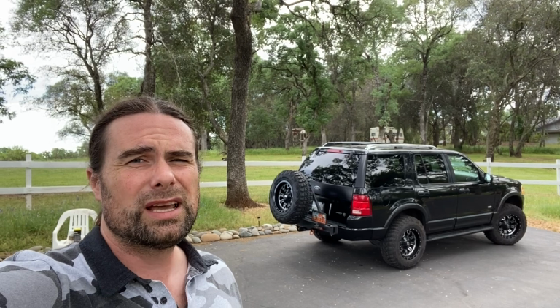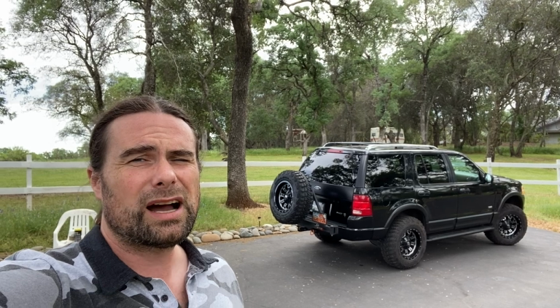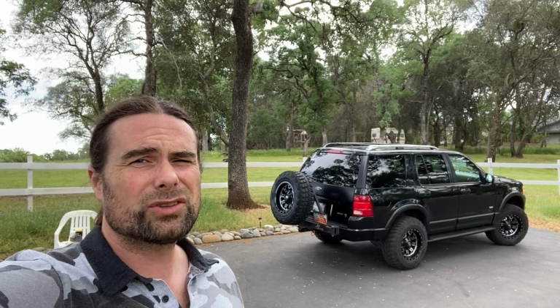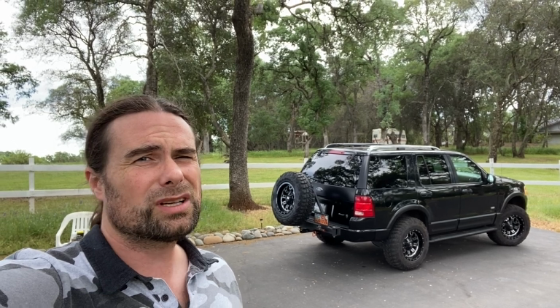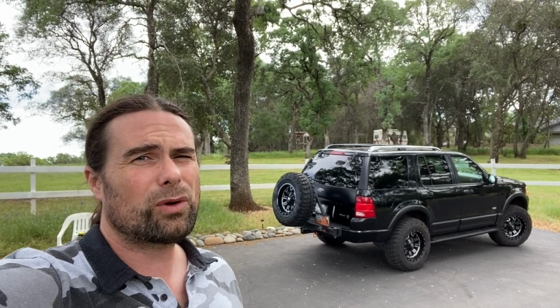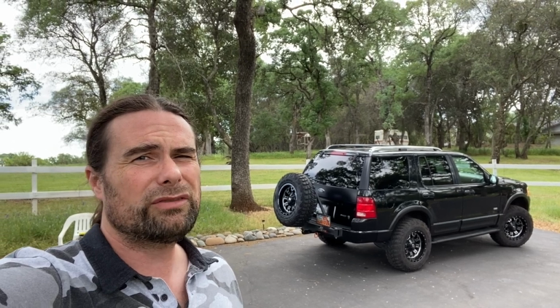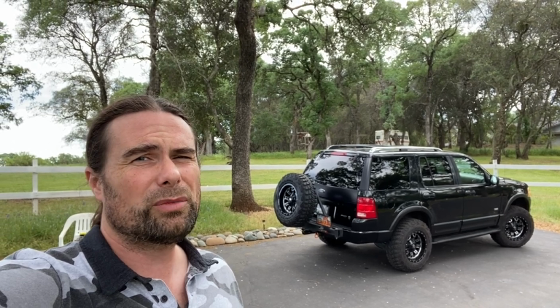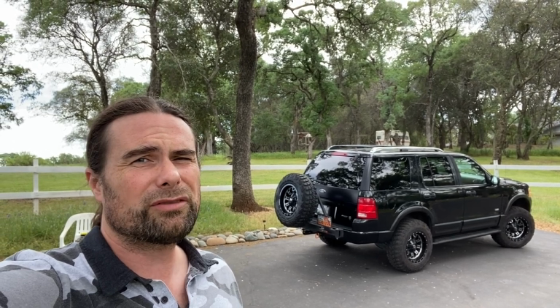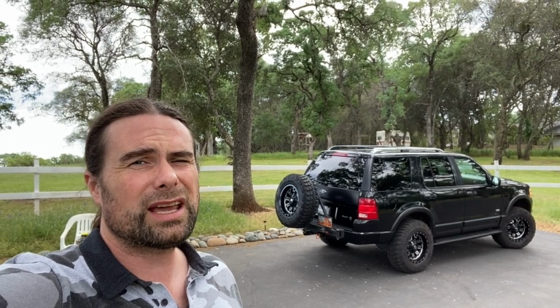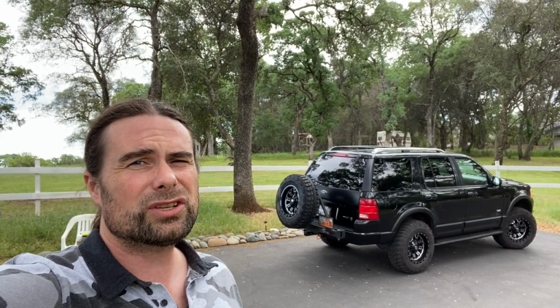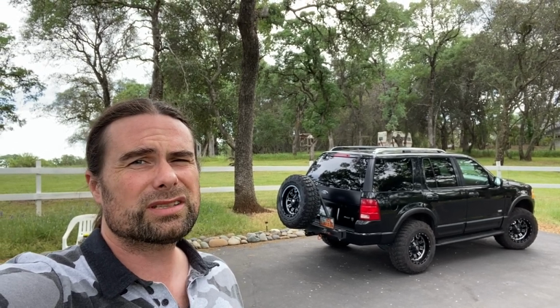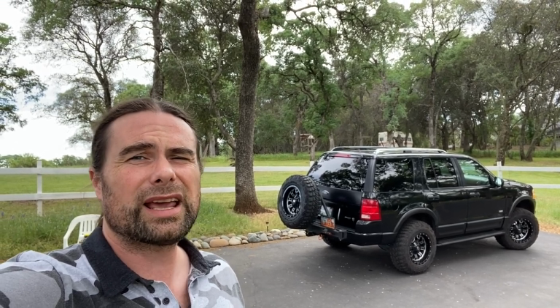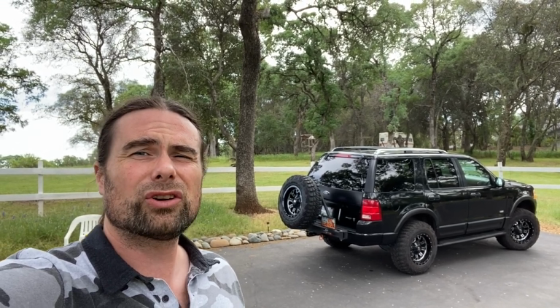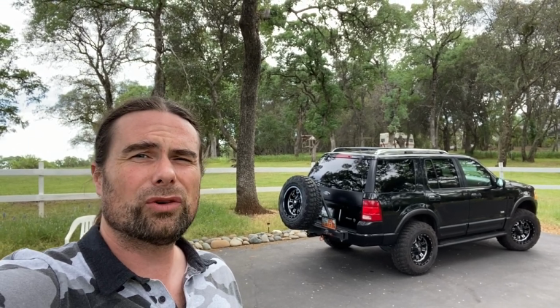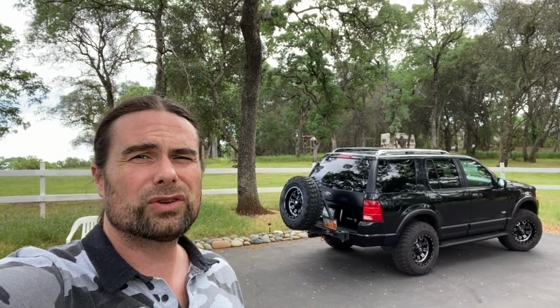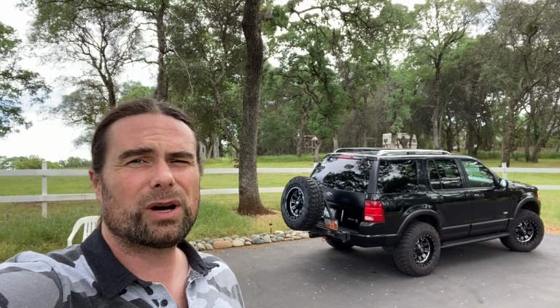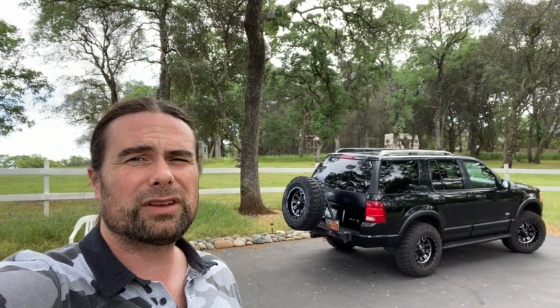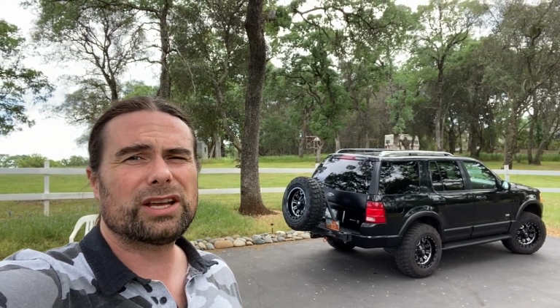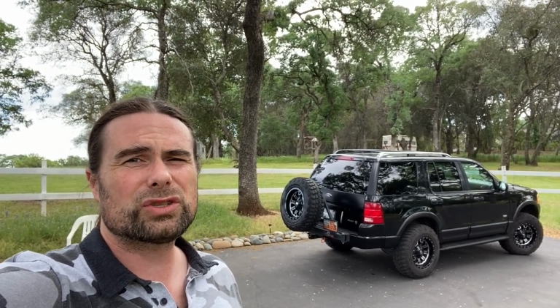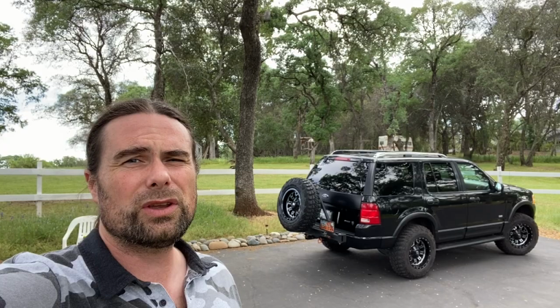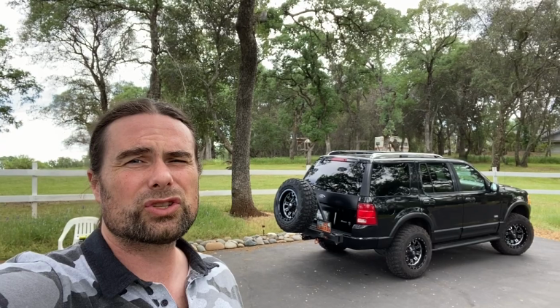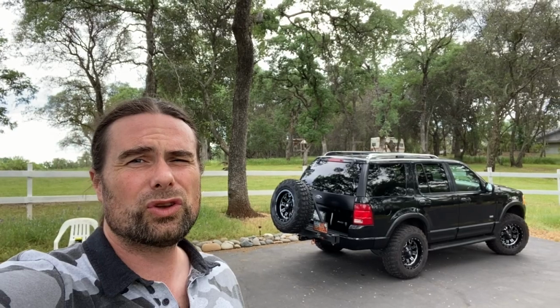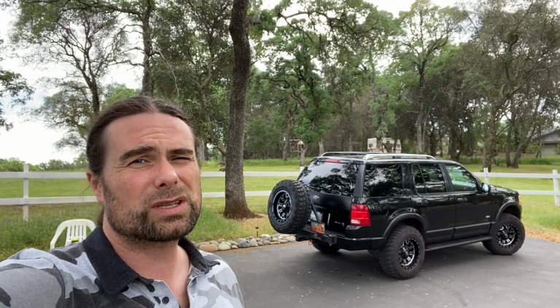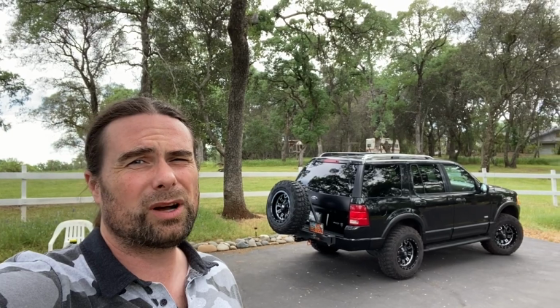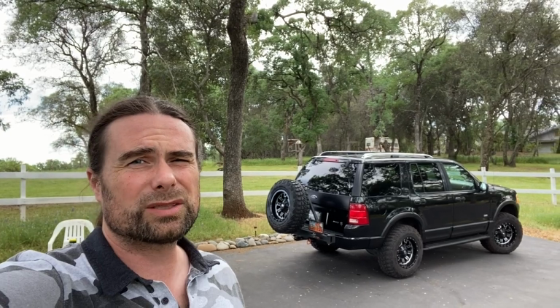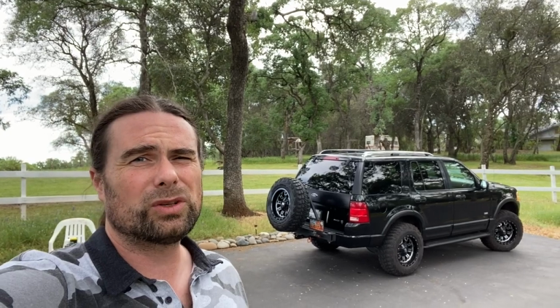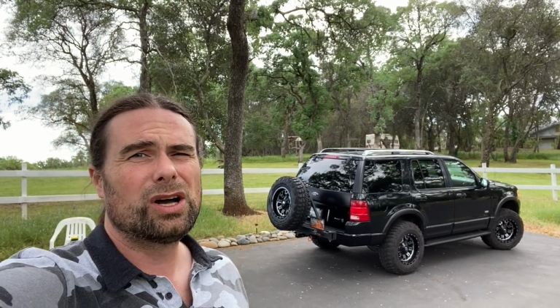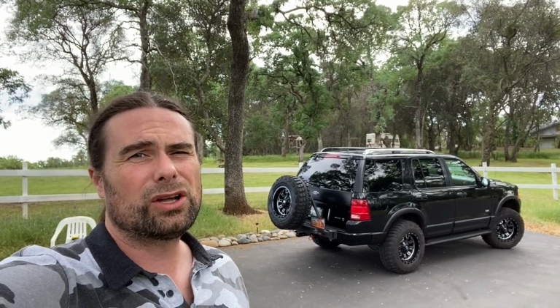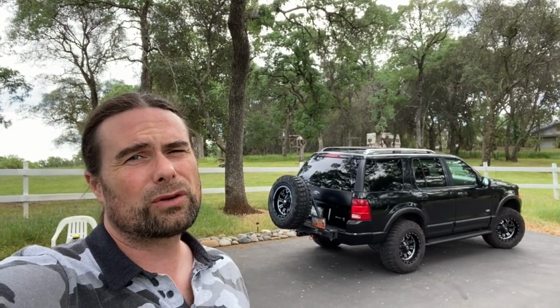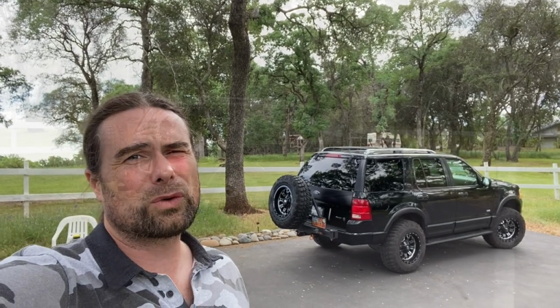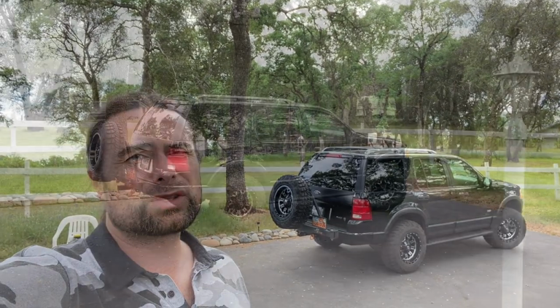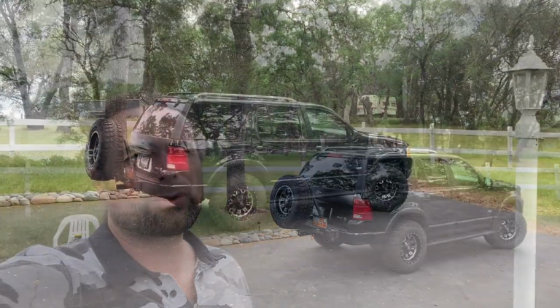I've done quite a few modifications and I'll go over those modifications with you and show you what's possible on your Ford Explorer.